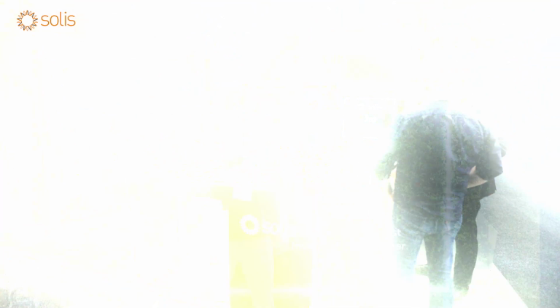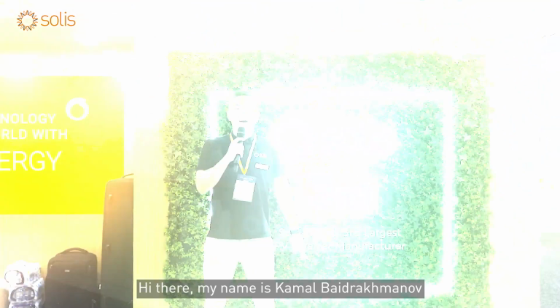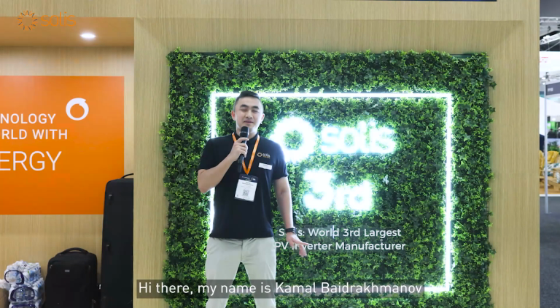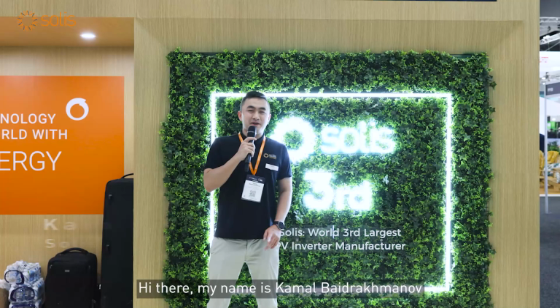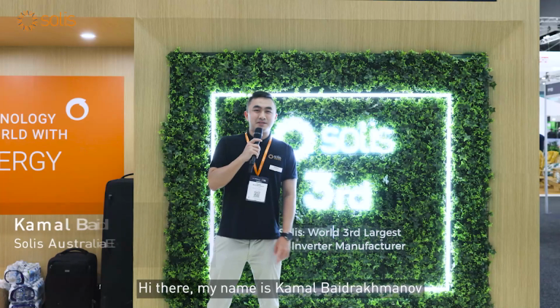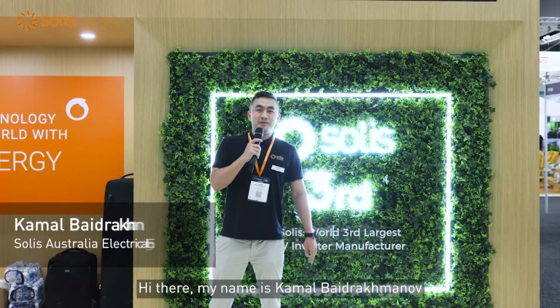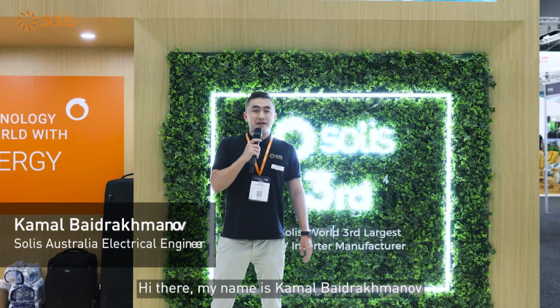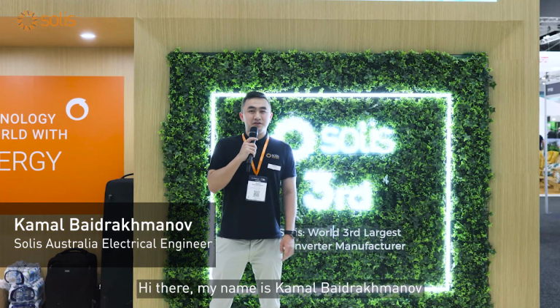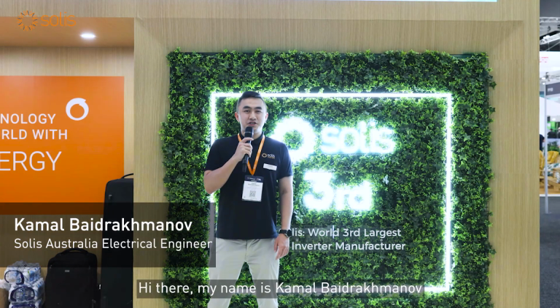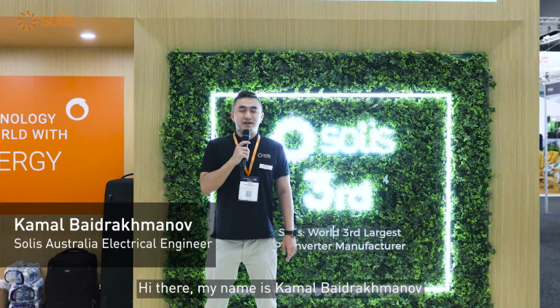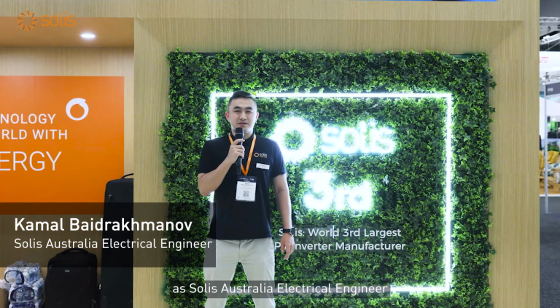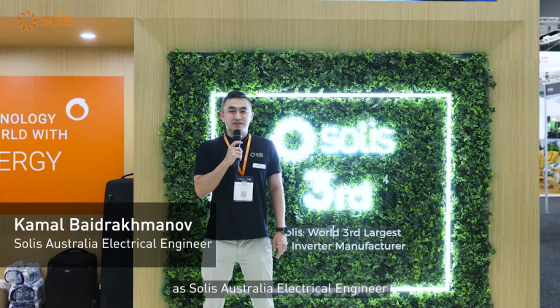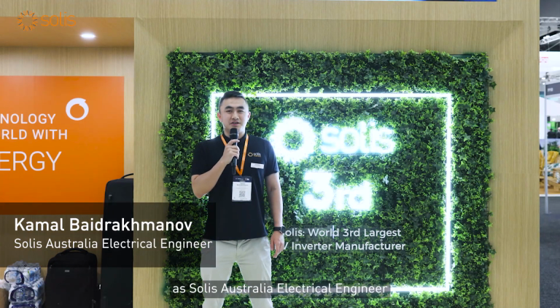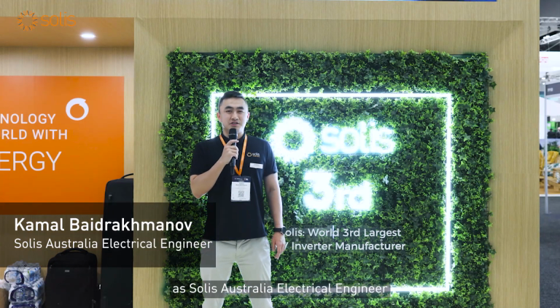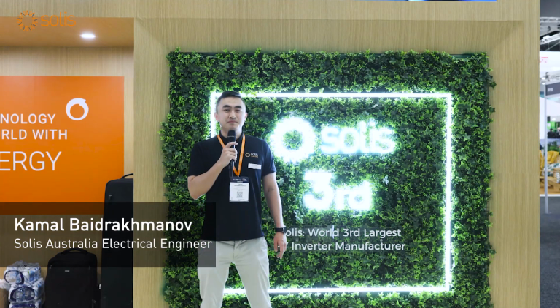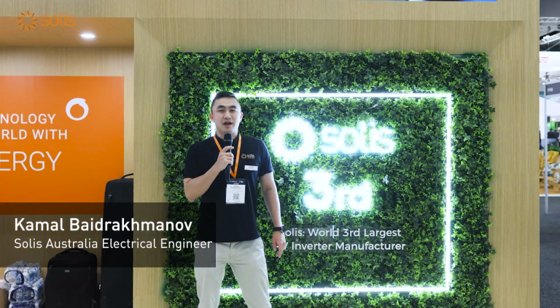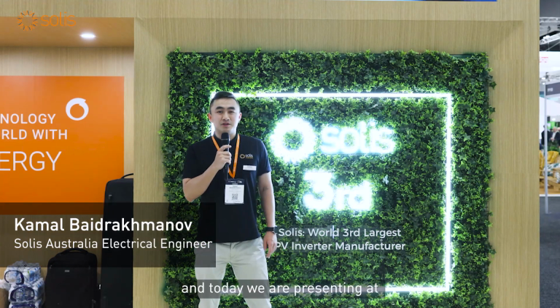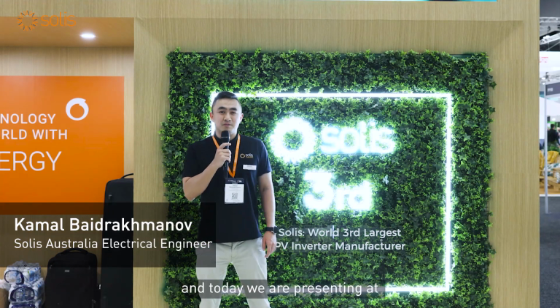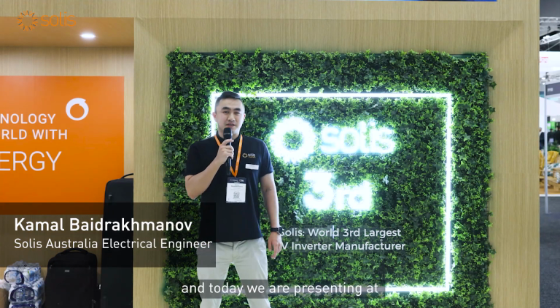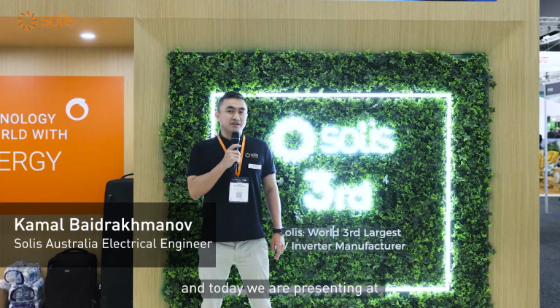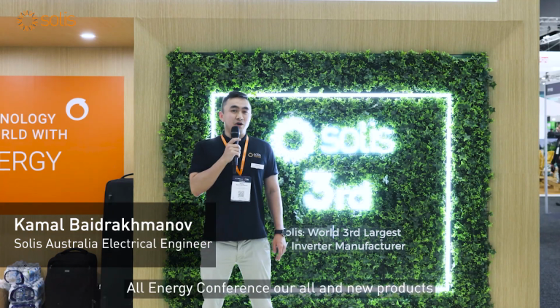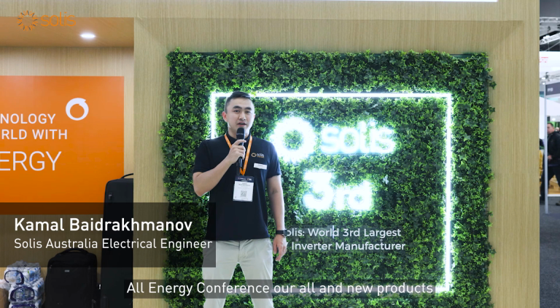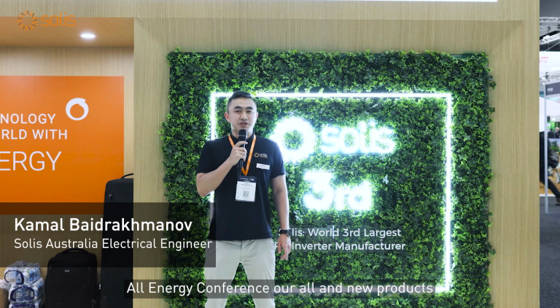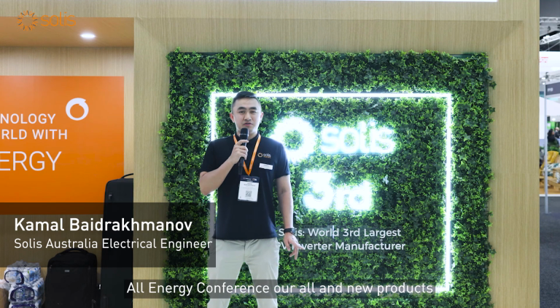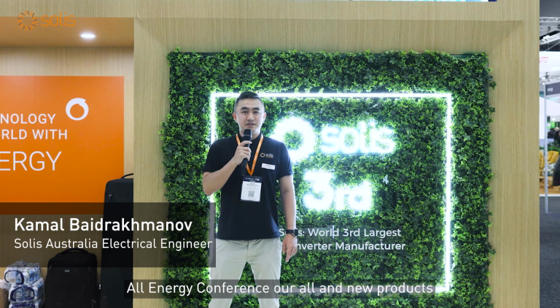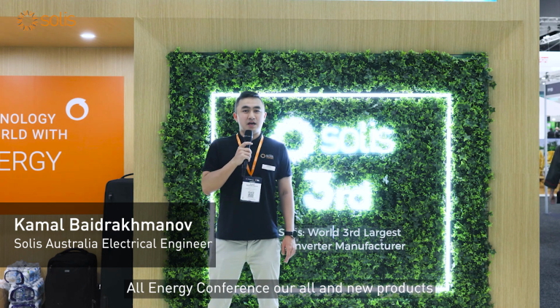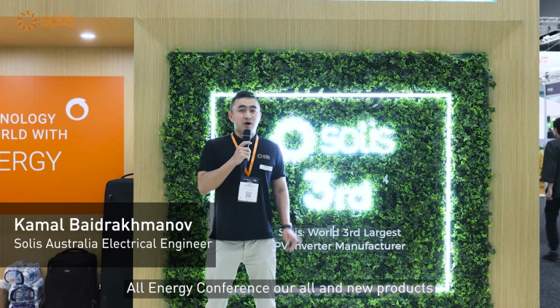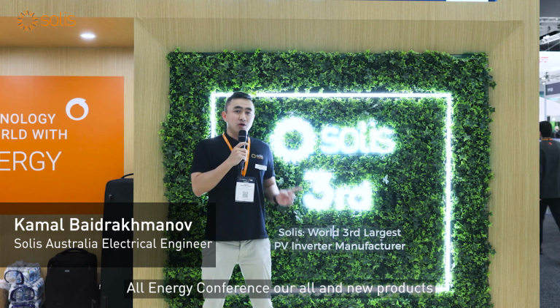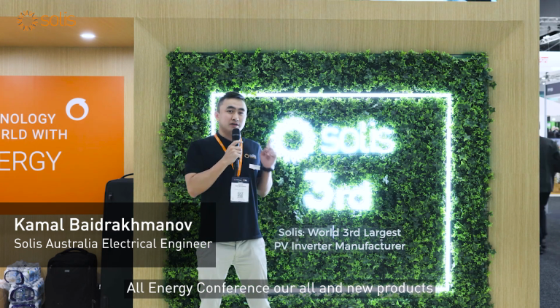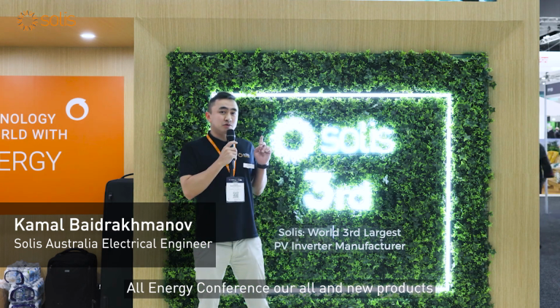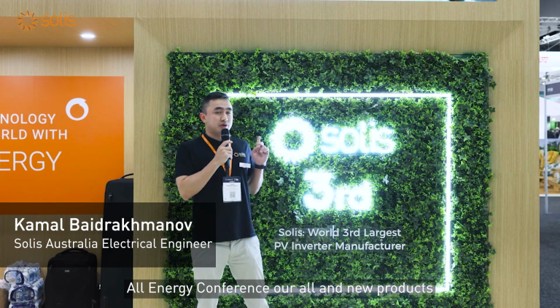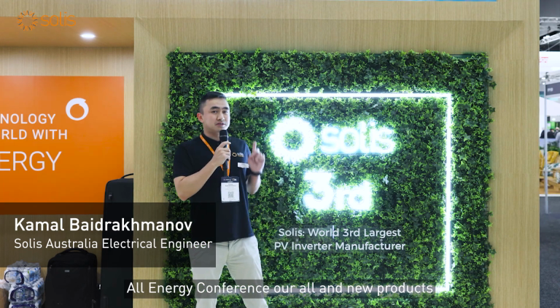Hi there, my name is Kamam, I'm an electrical engineer at Solus Australasia, and today we are presenting at the All Energy Conference our all new products.